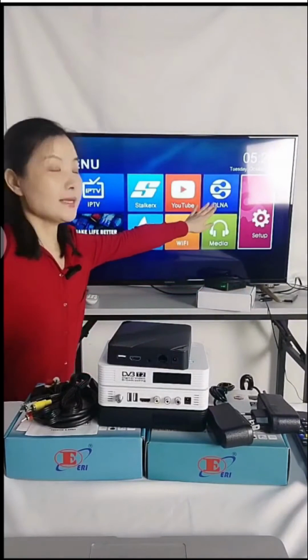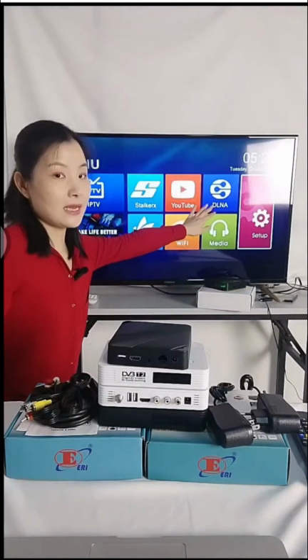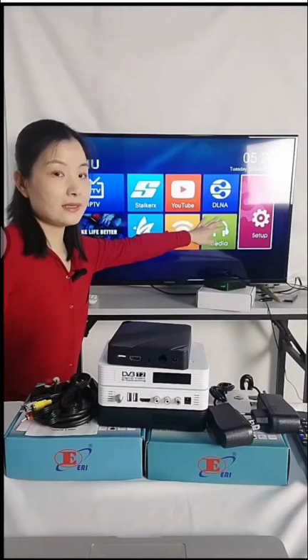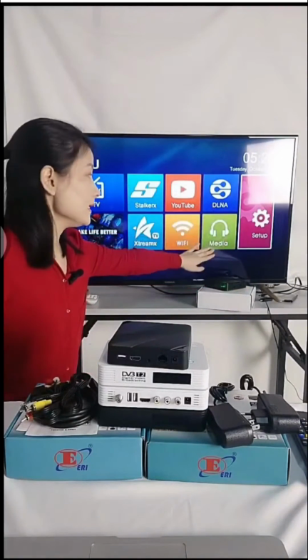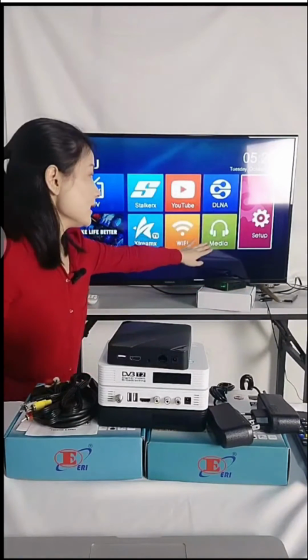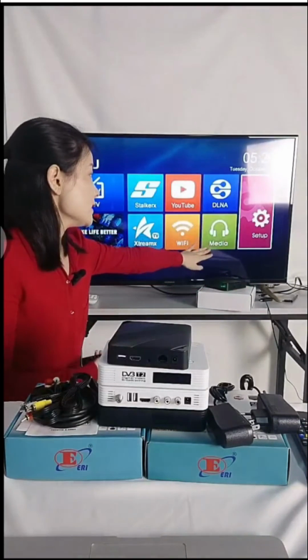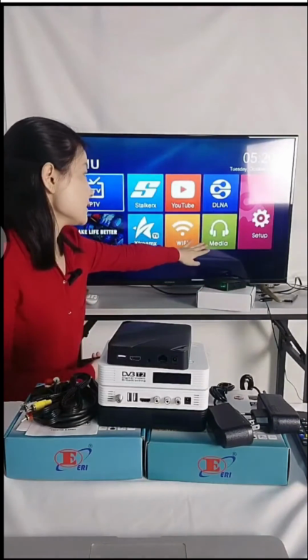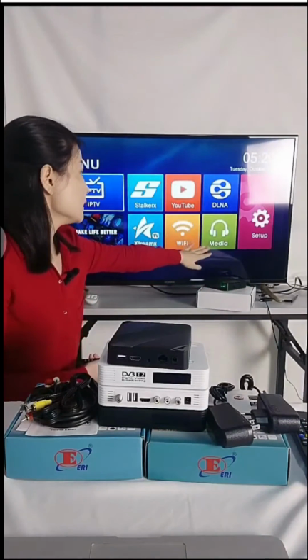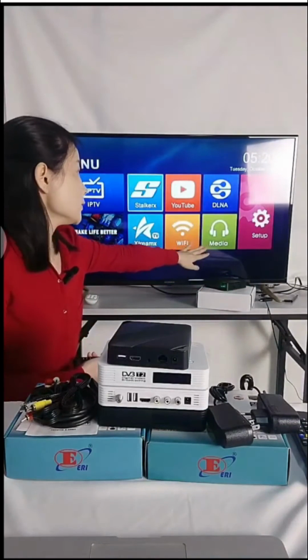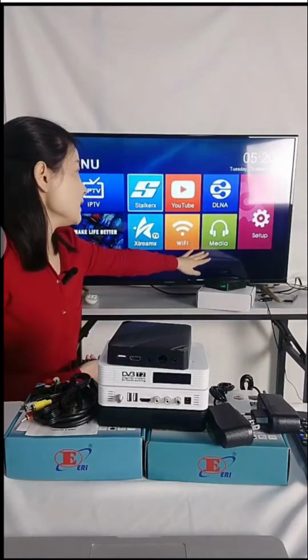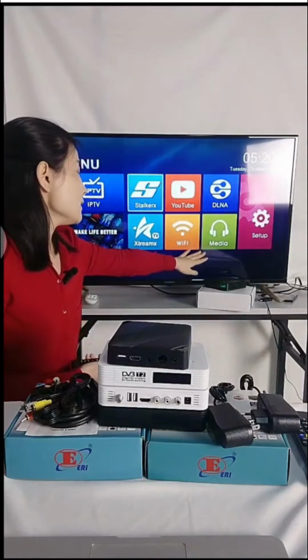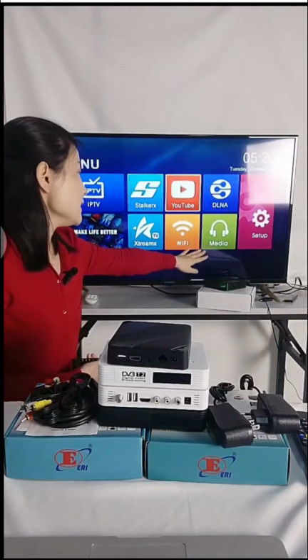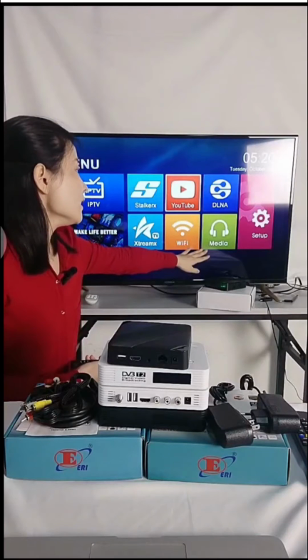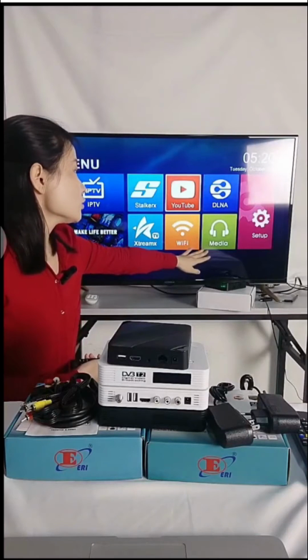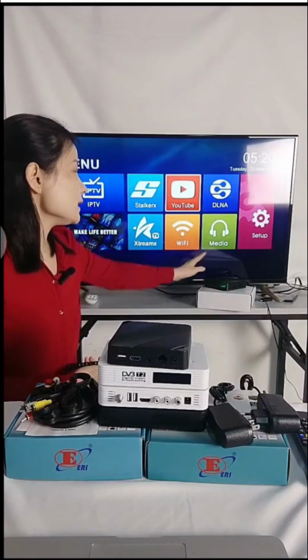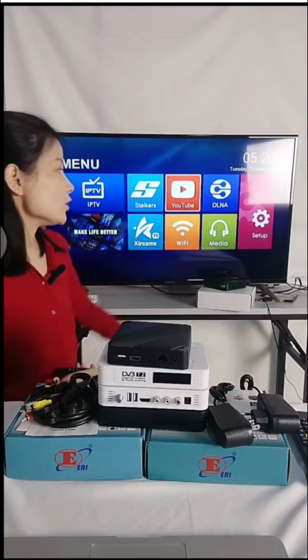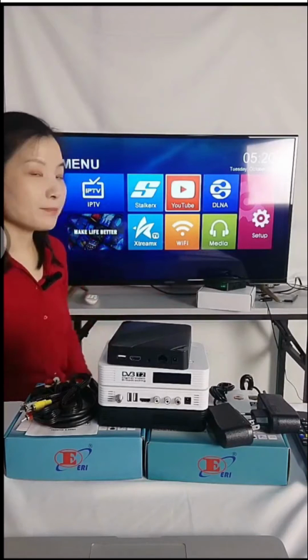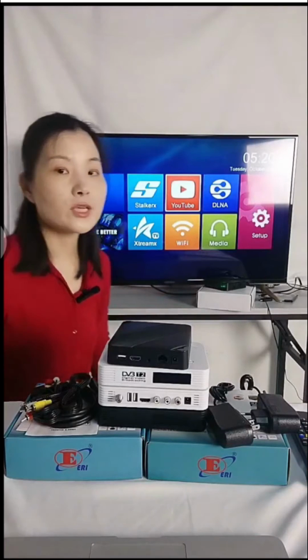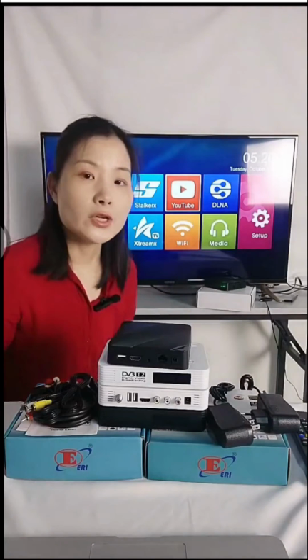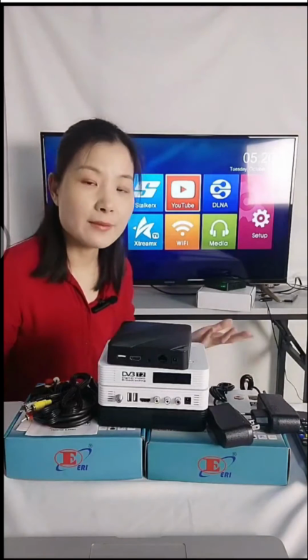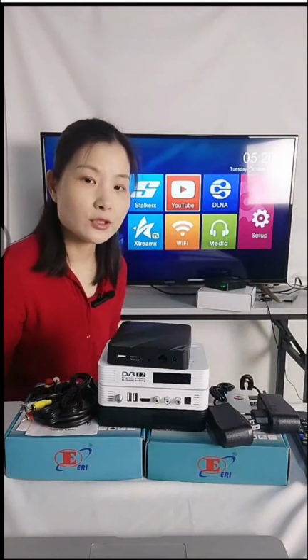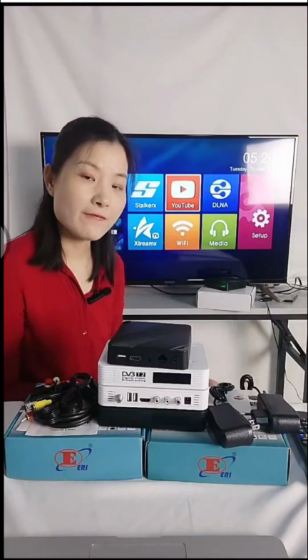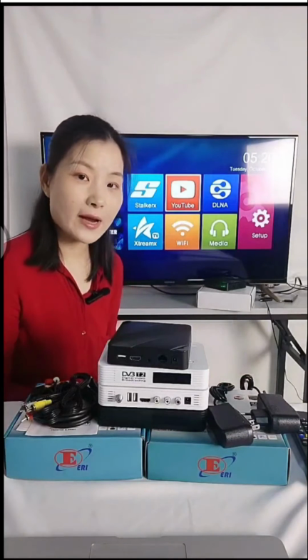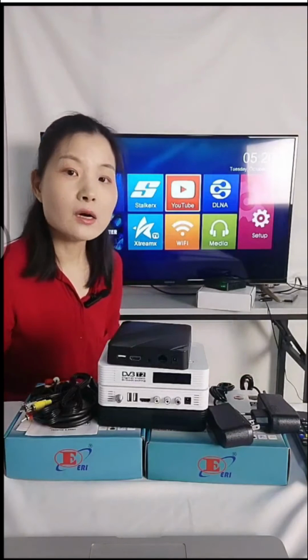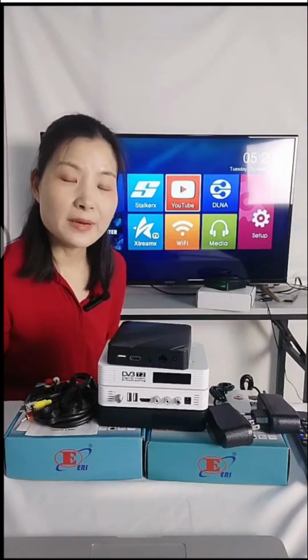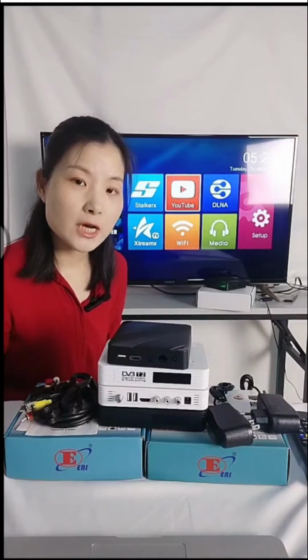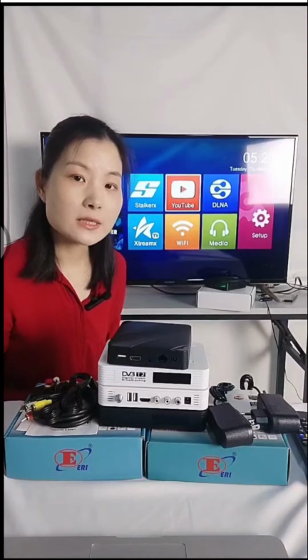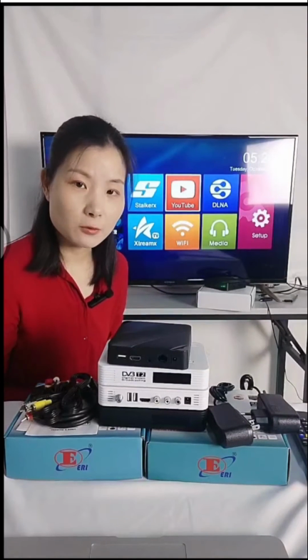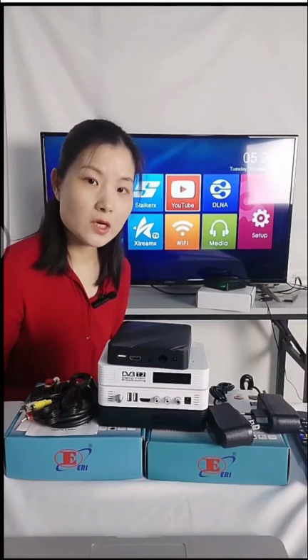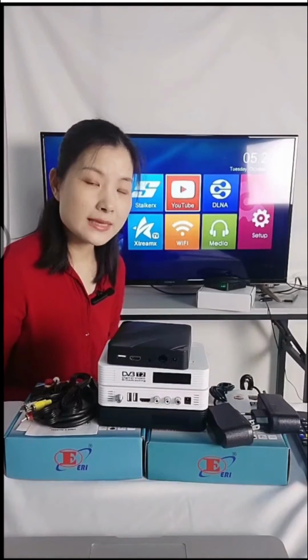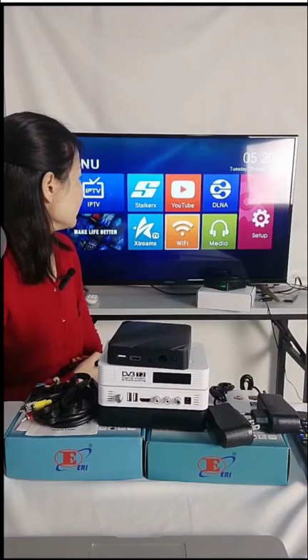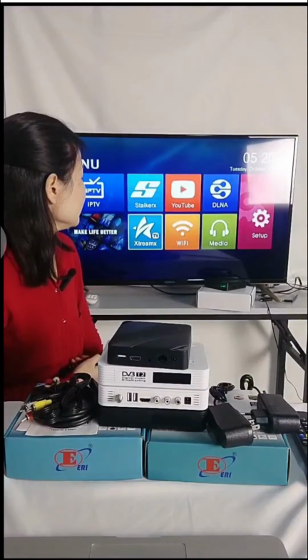Here is DLNA, and here is the media section. In the media section, you can access your files, pictures, and videos.